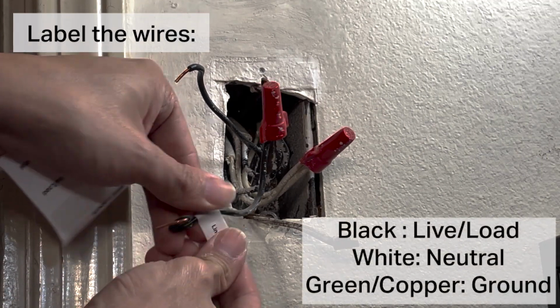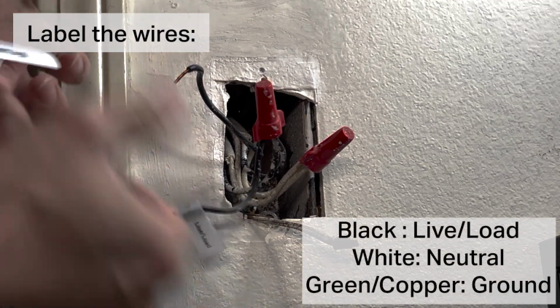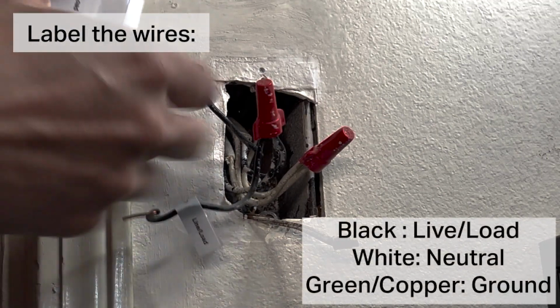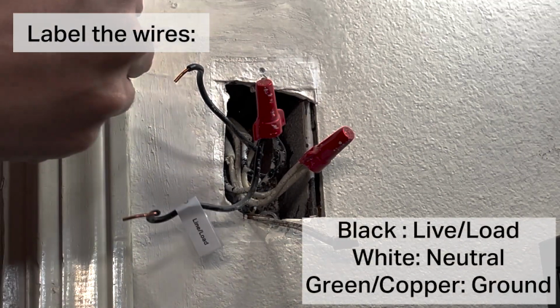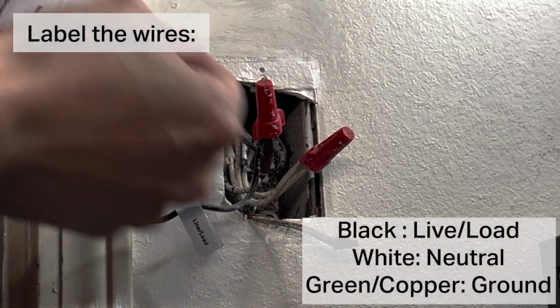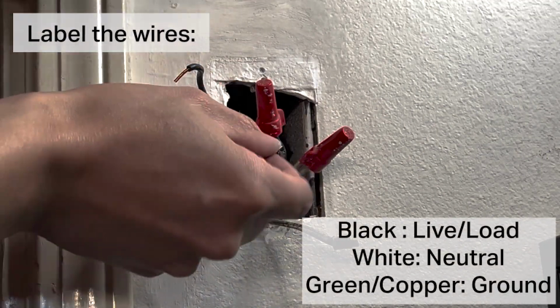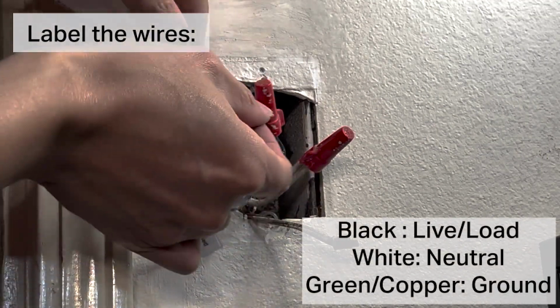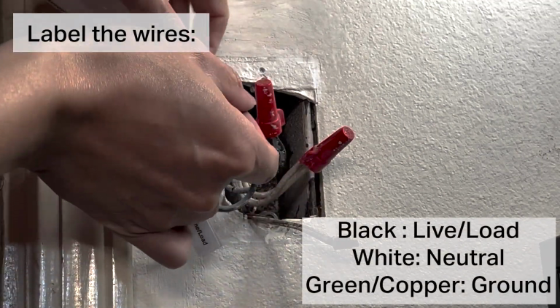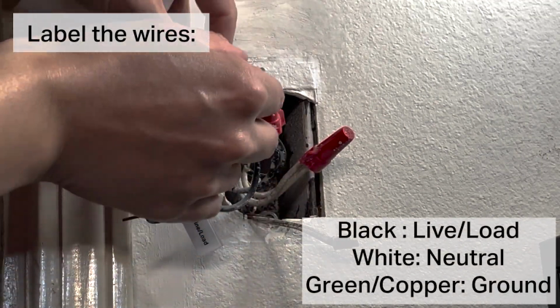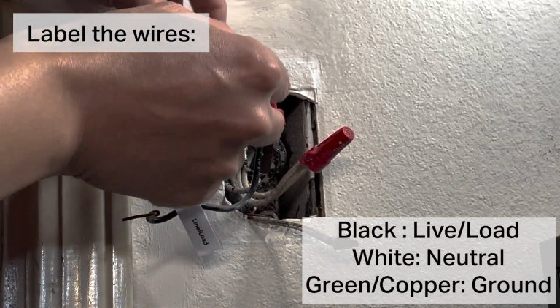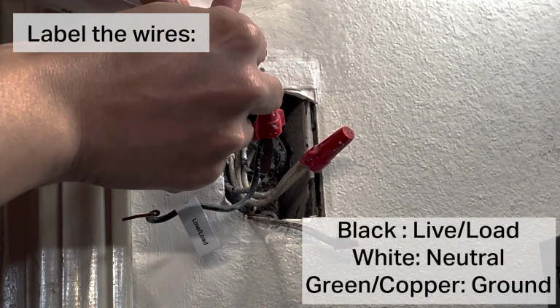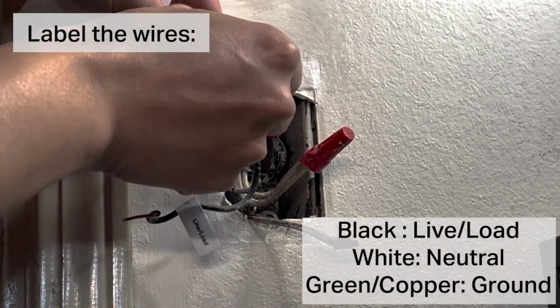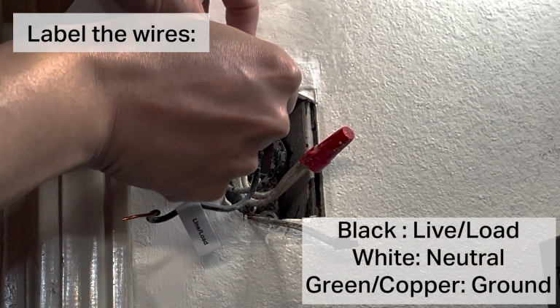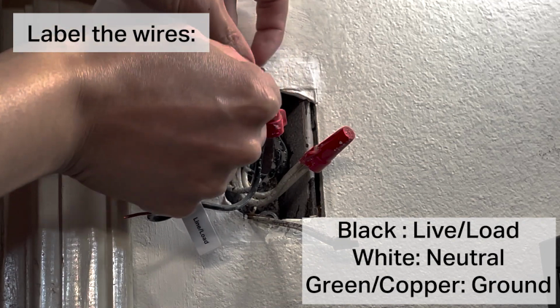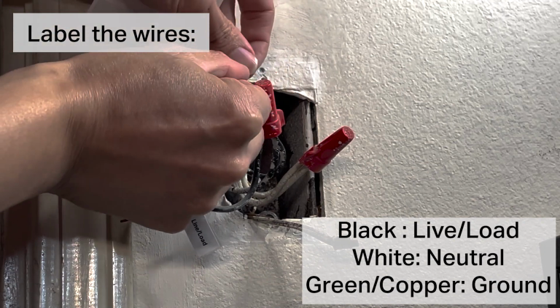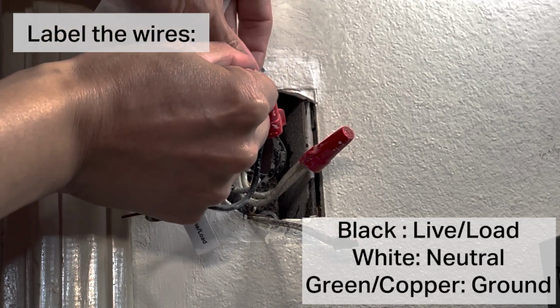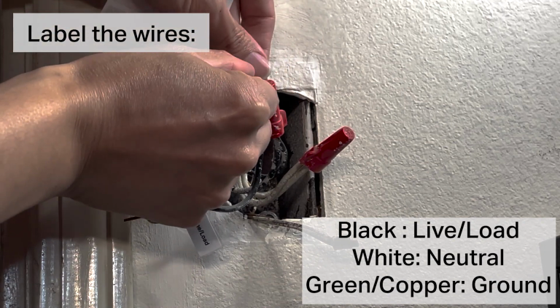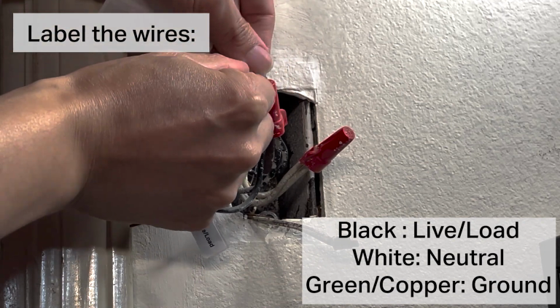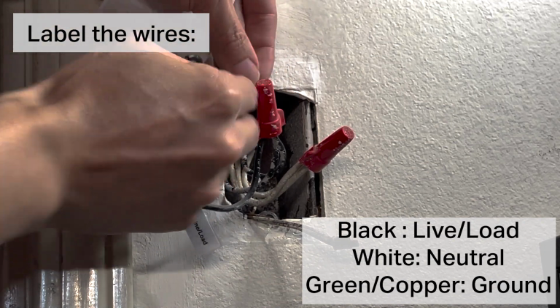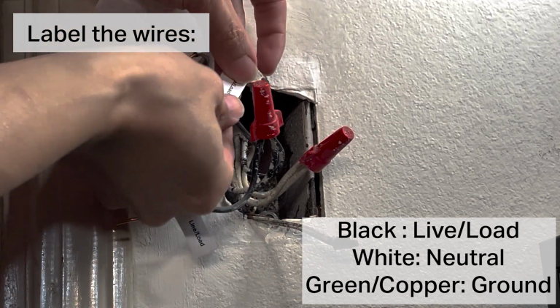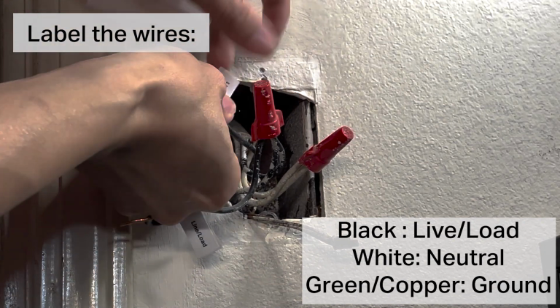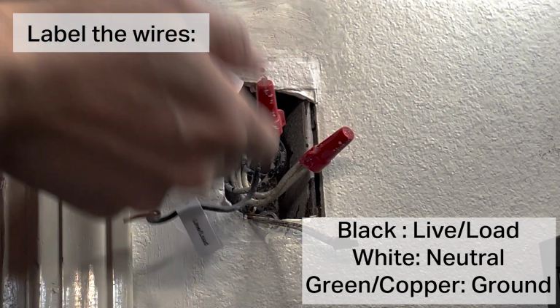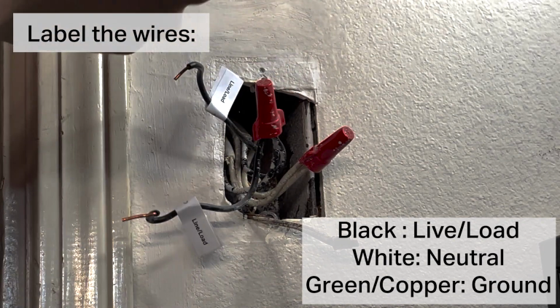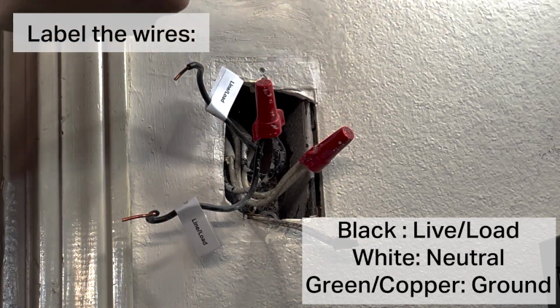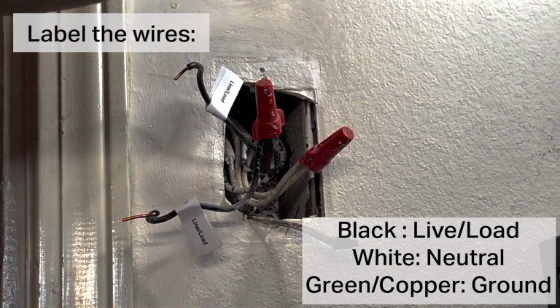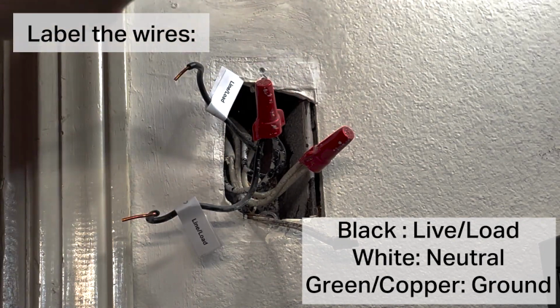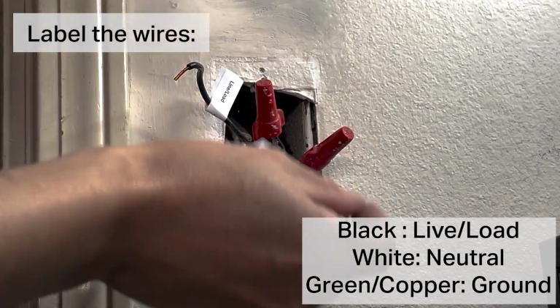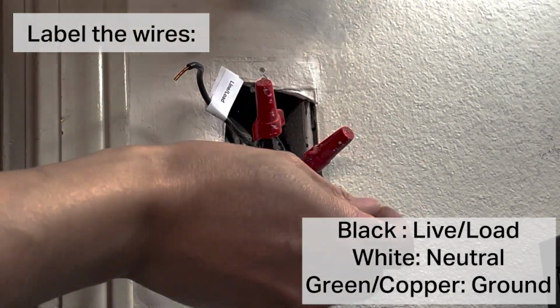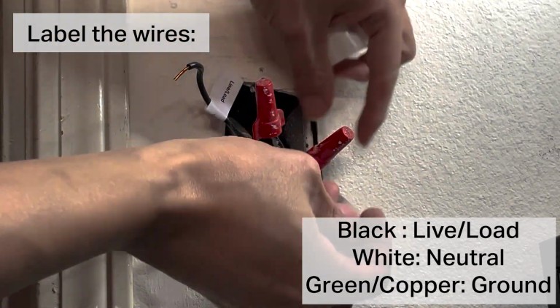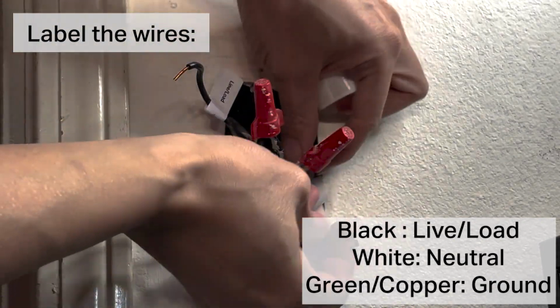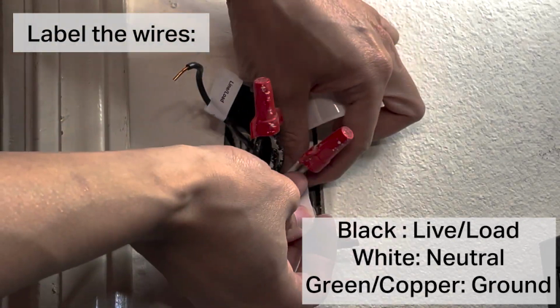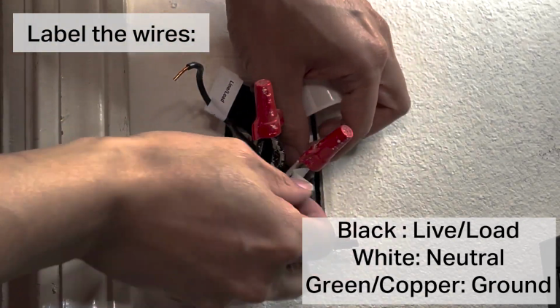Label the wires. Black wires are labeled live and load, white wire is neutral, and green and copper wire as ground.